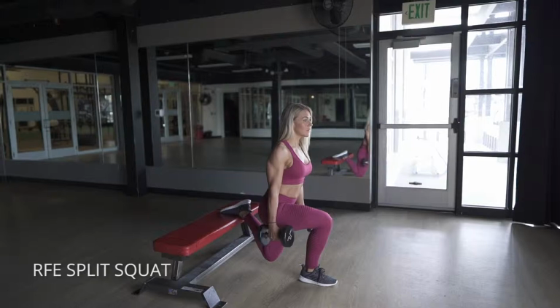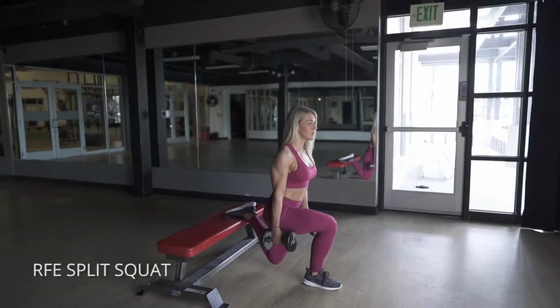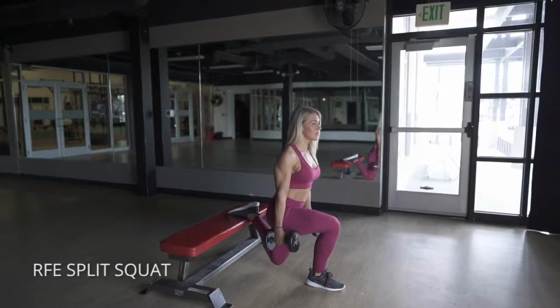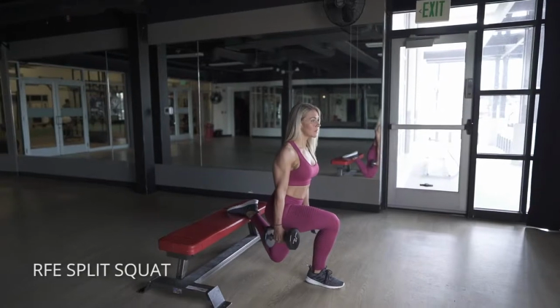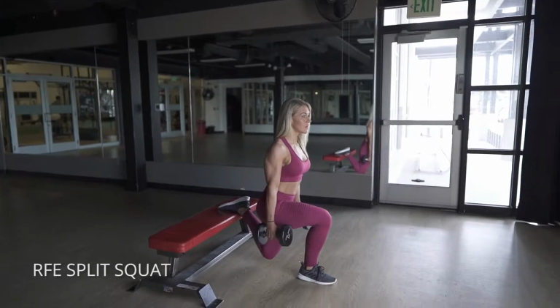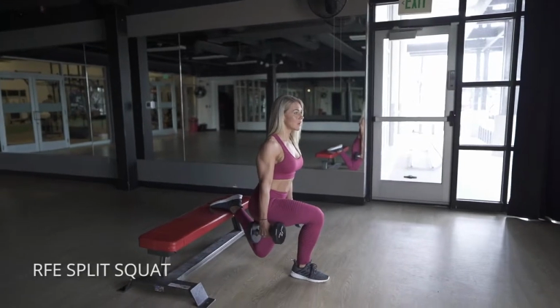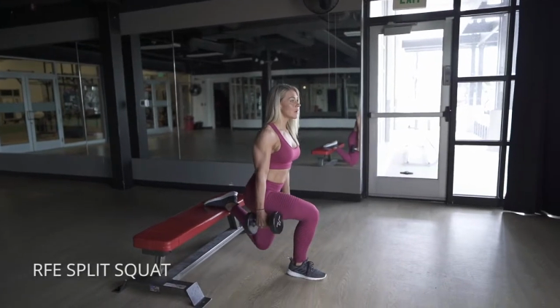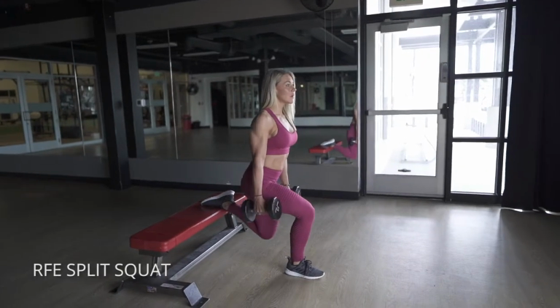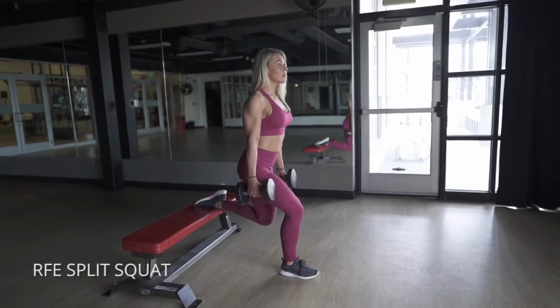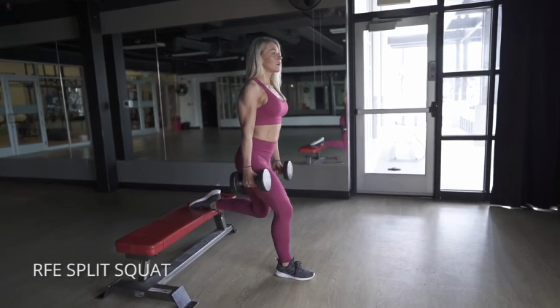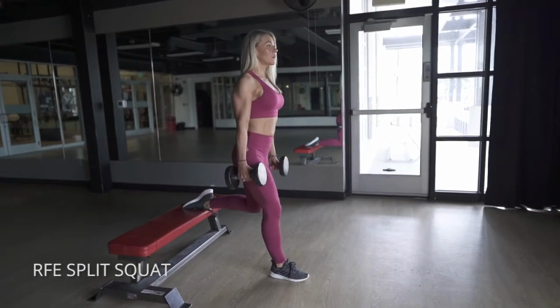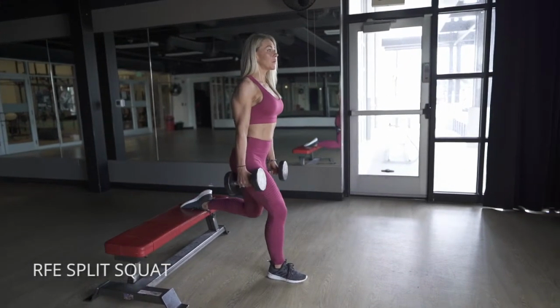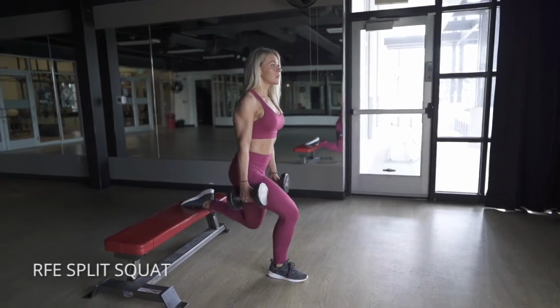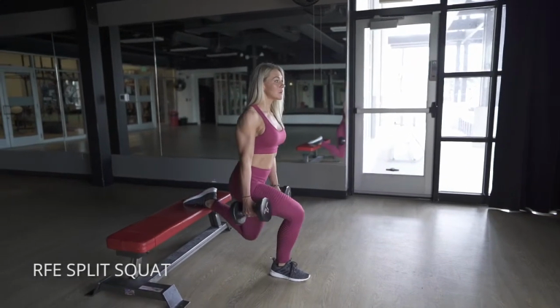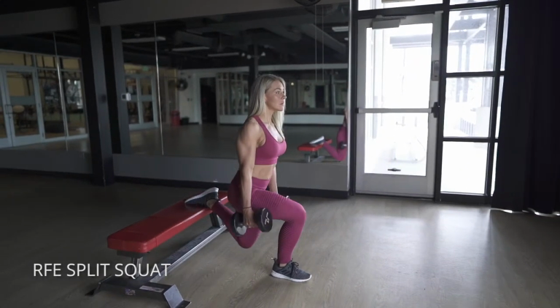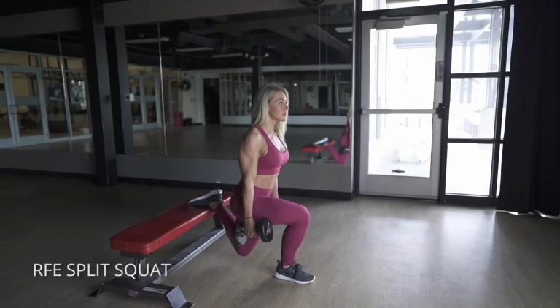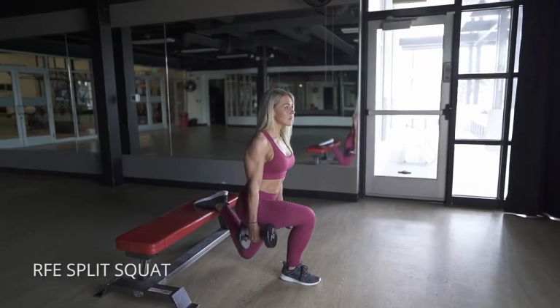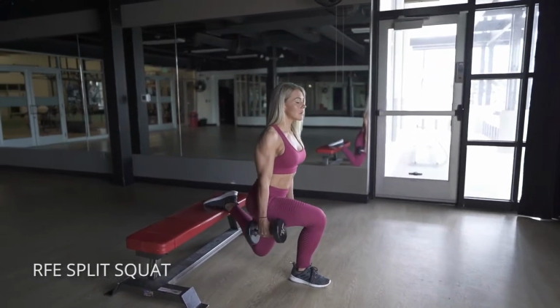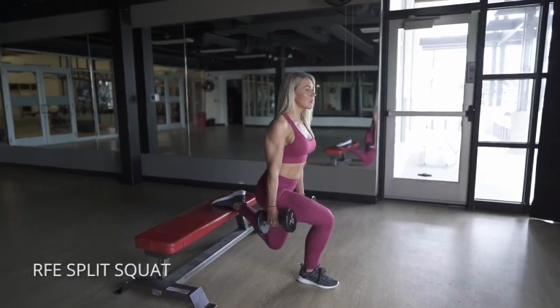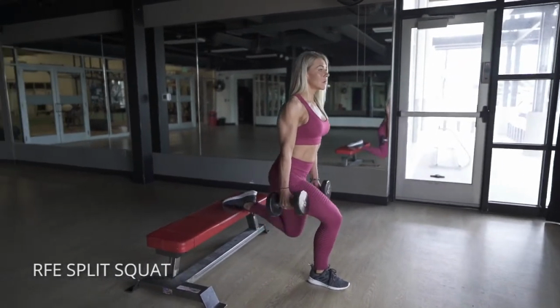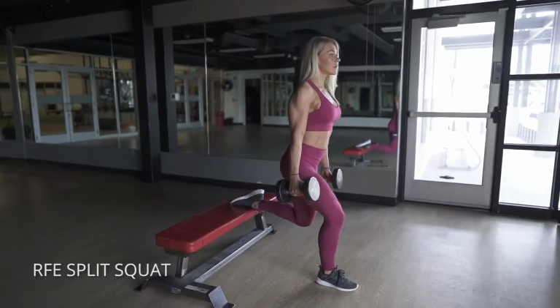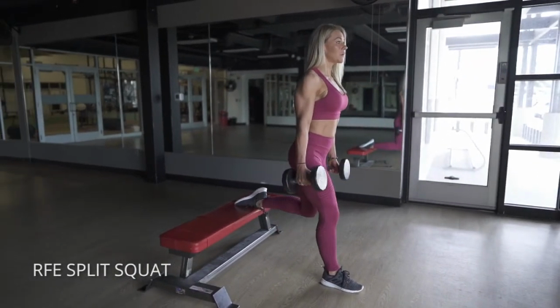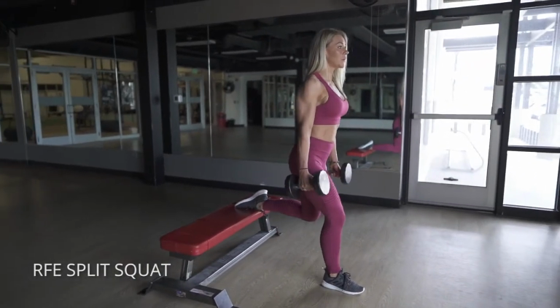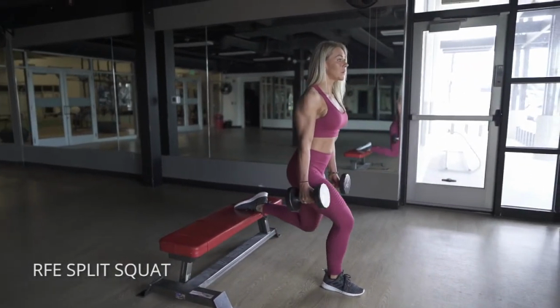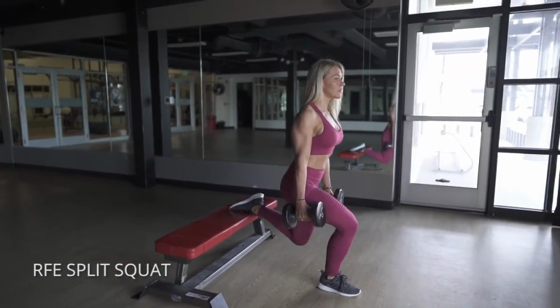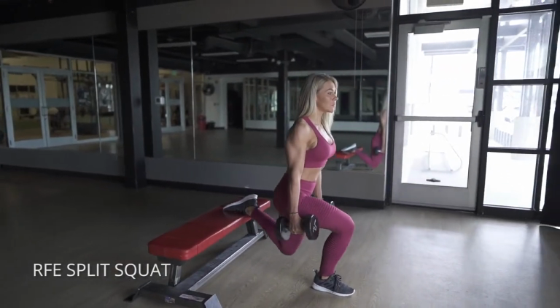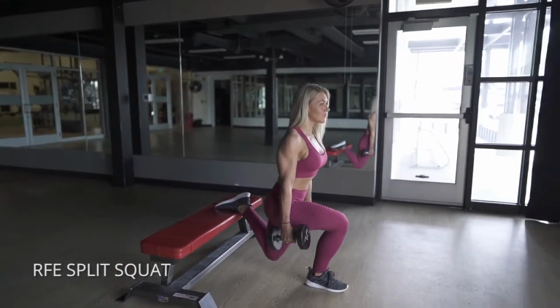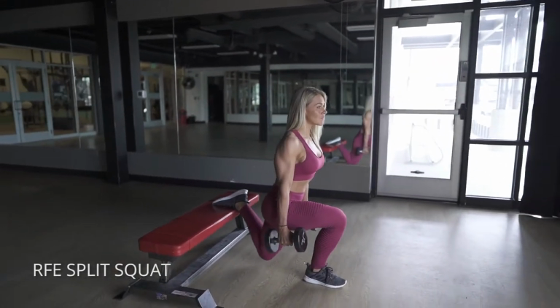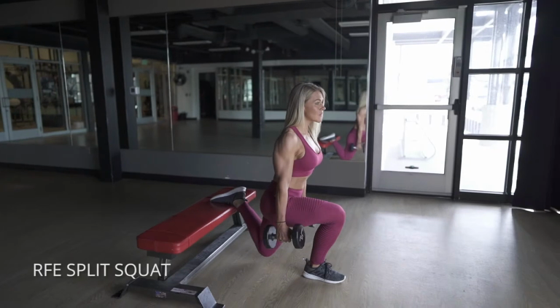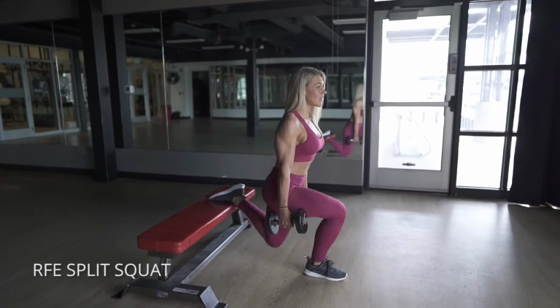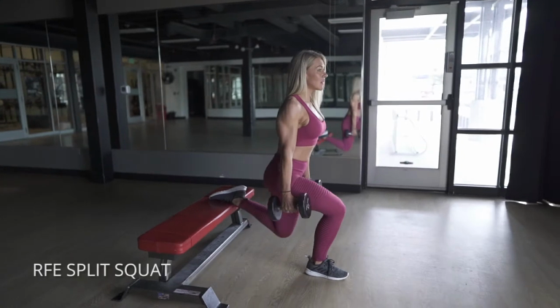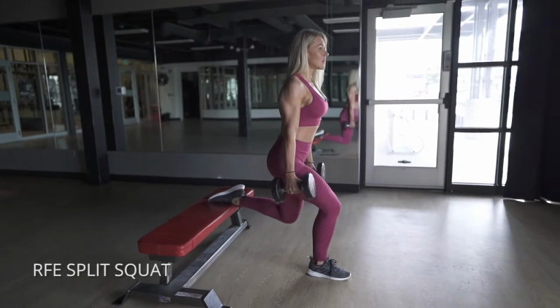This is a rear foot elevated split squat. This is a progression, so it's a little harder than a regular split squat on the floor.